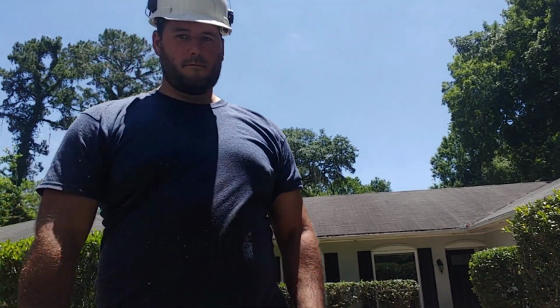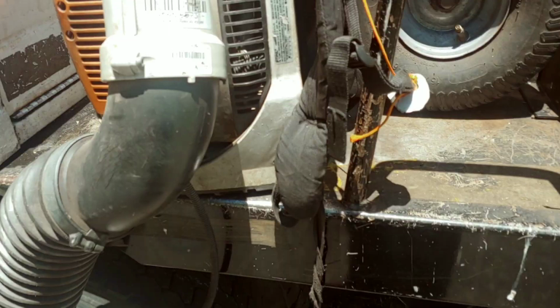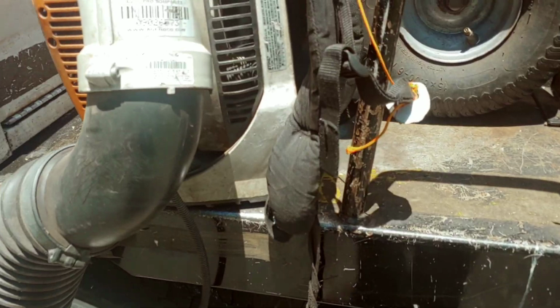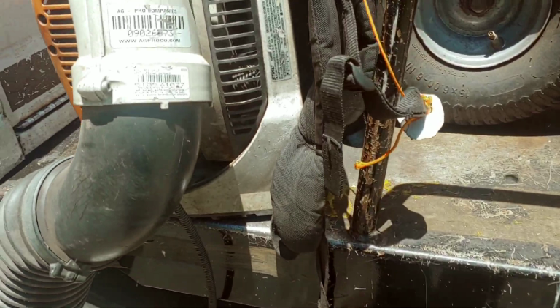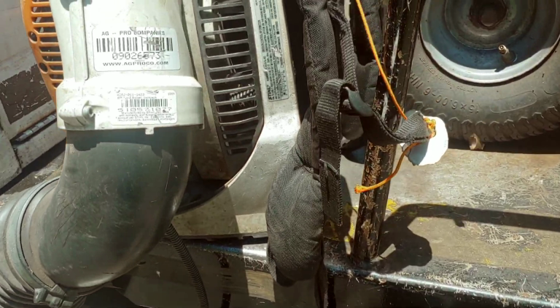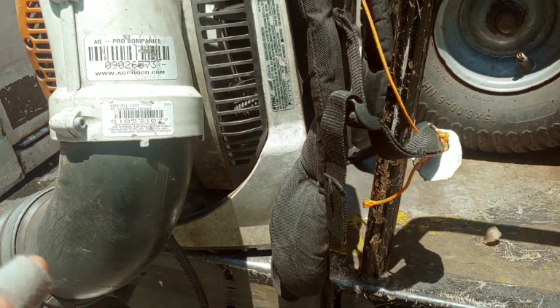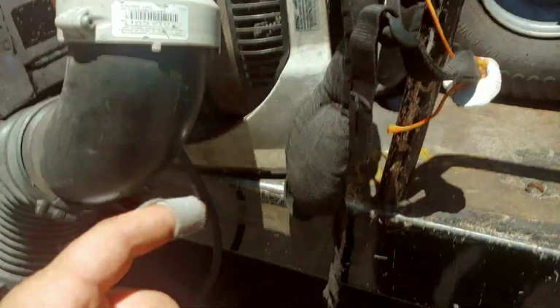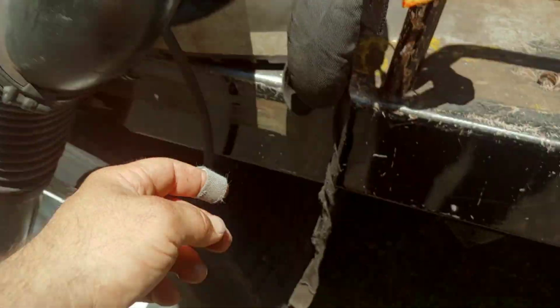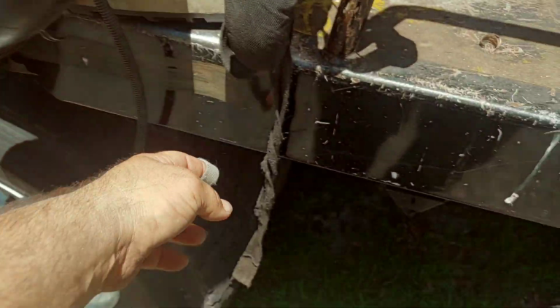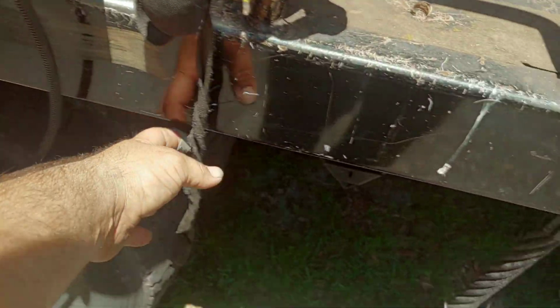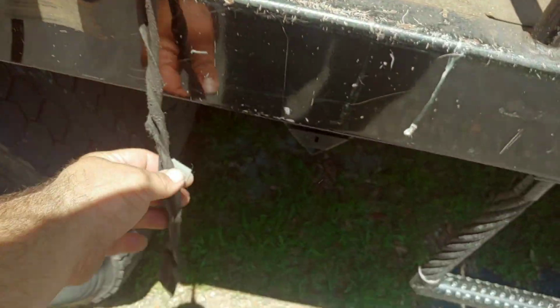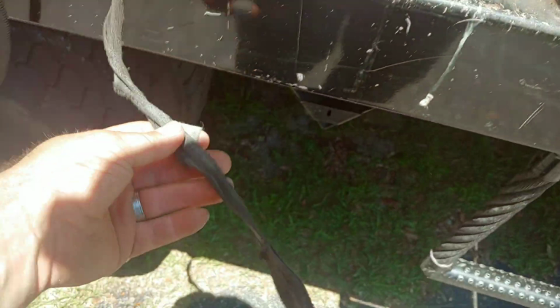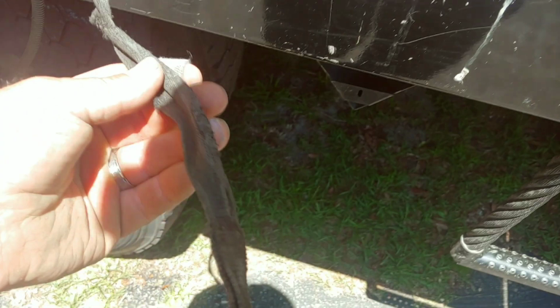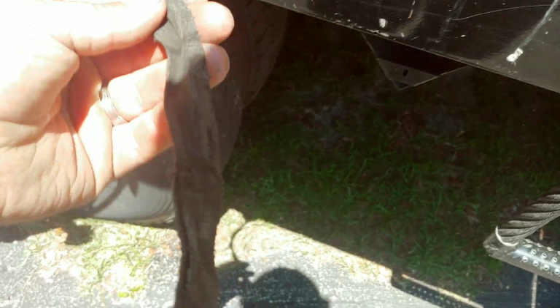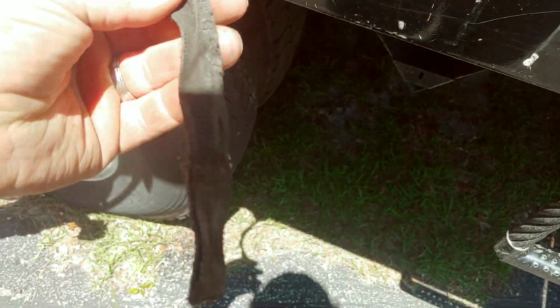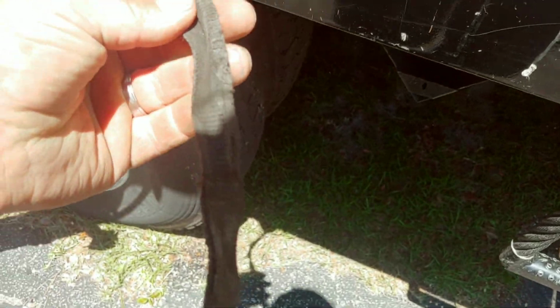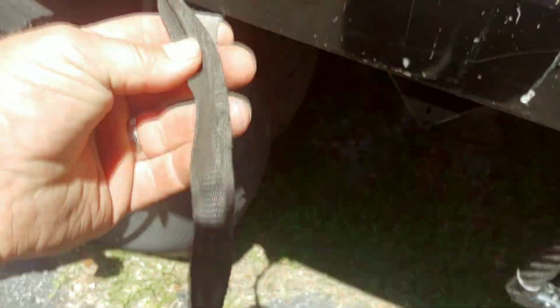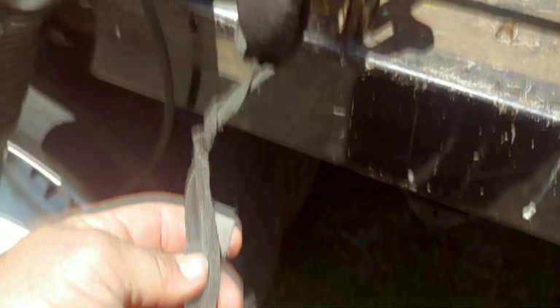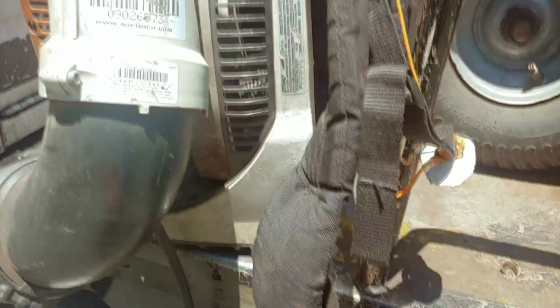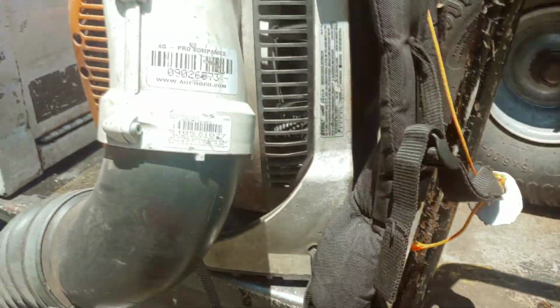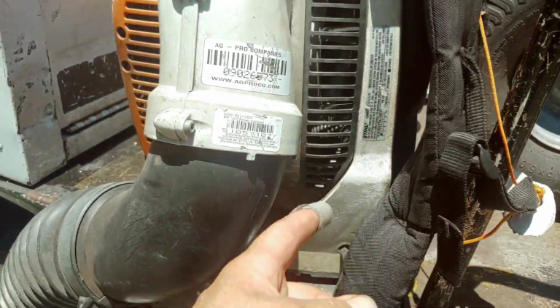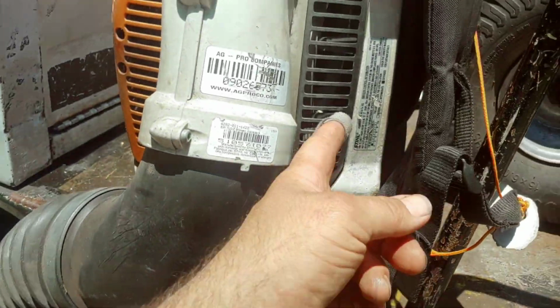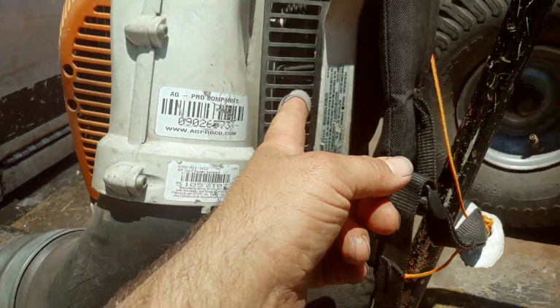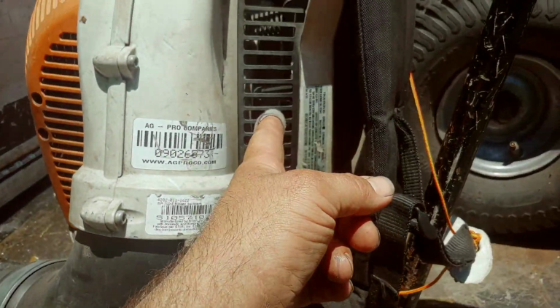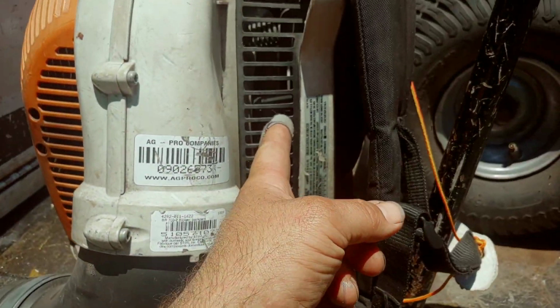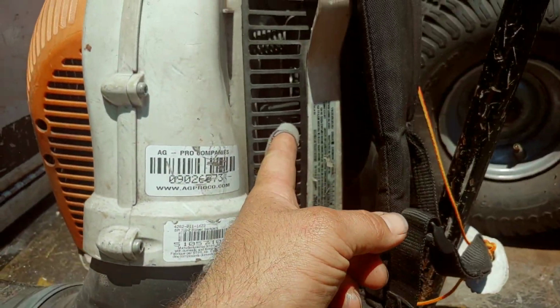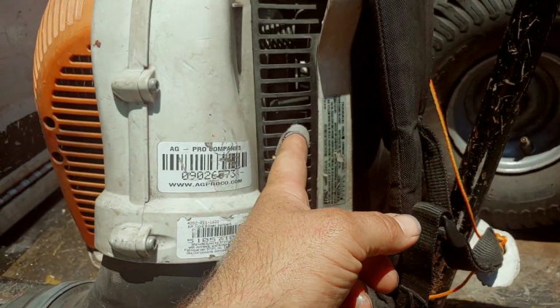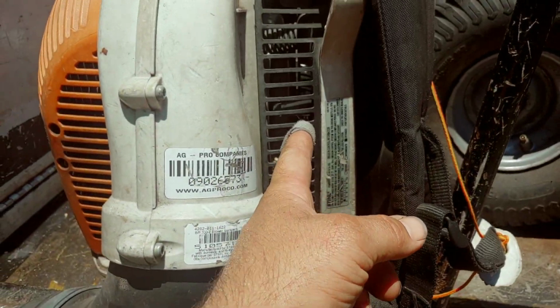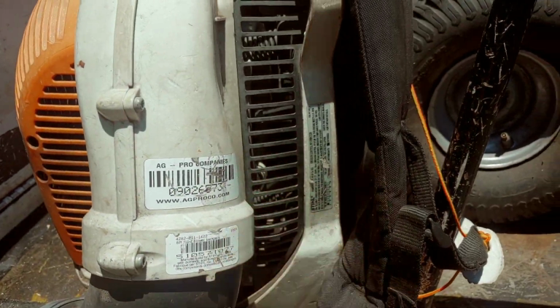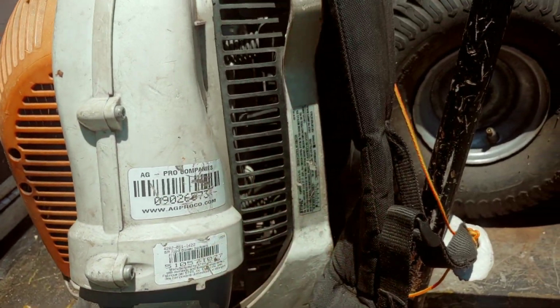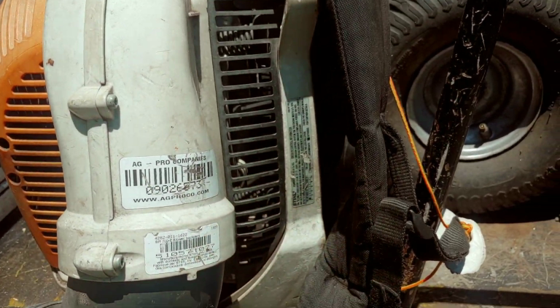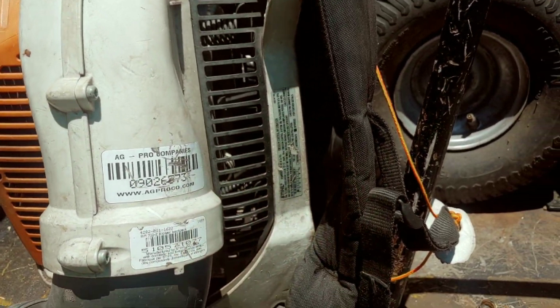Somehow this strap got sucked into the blower turbine.